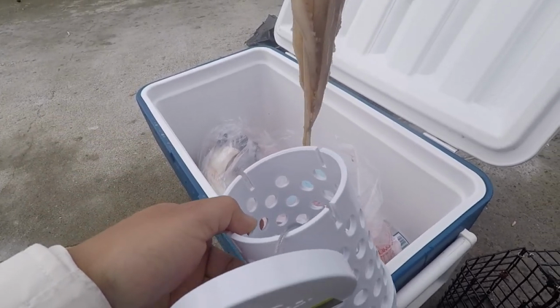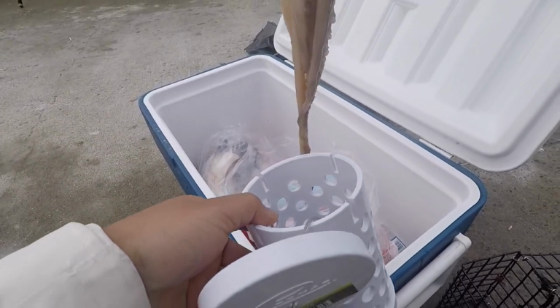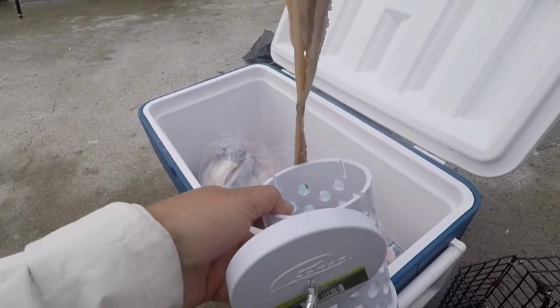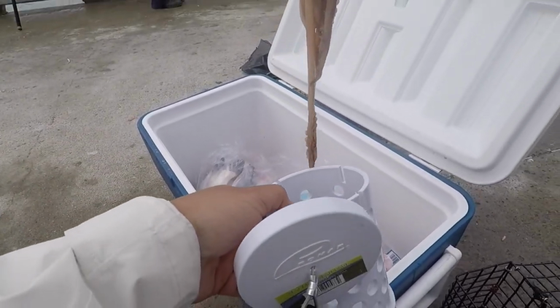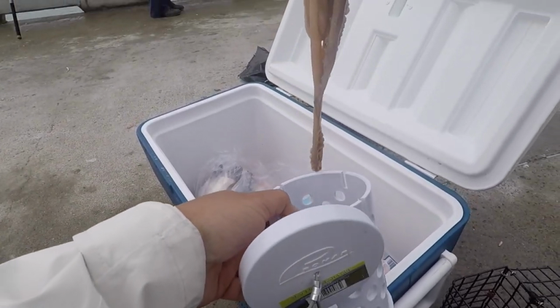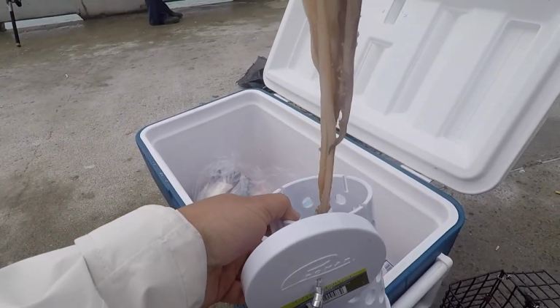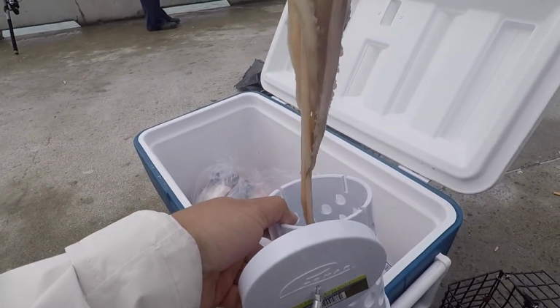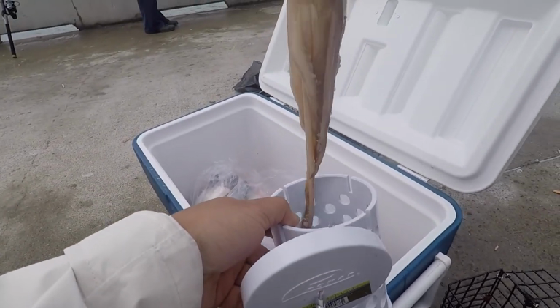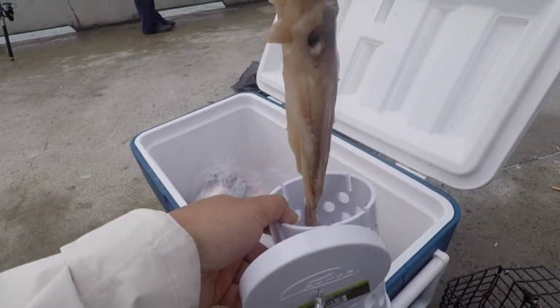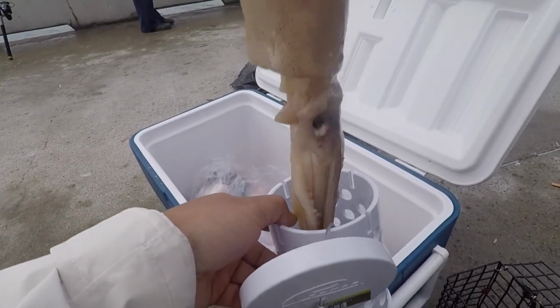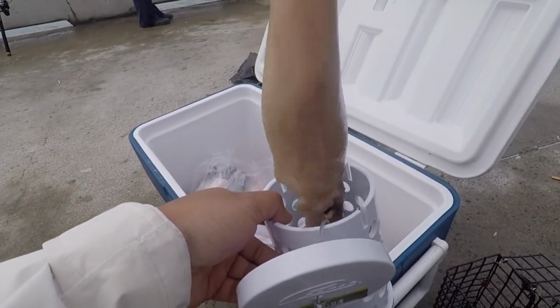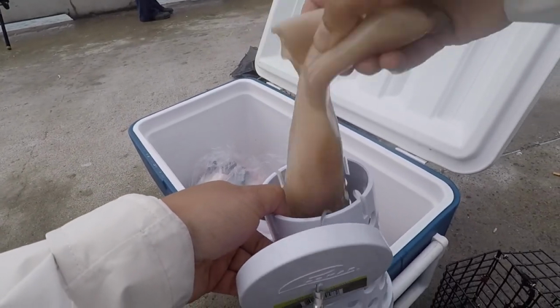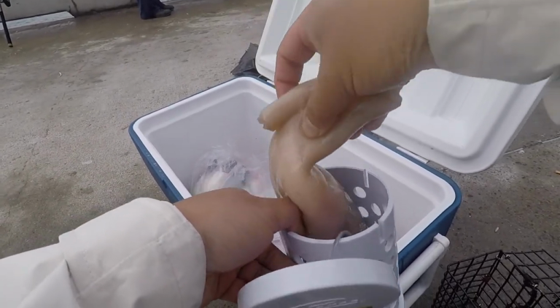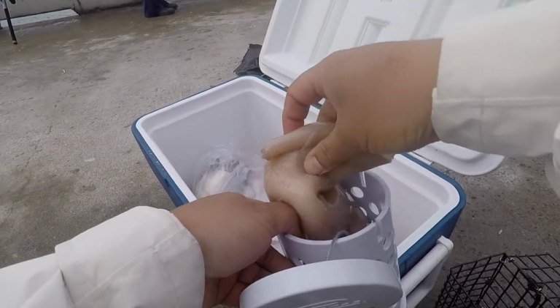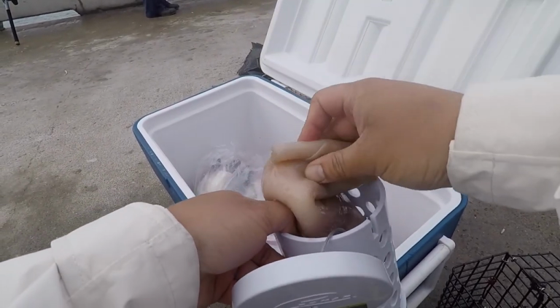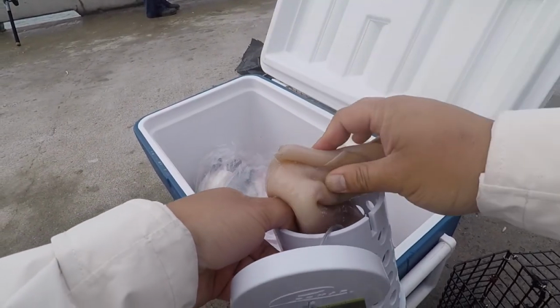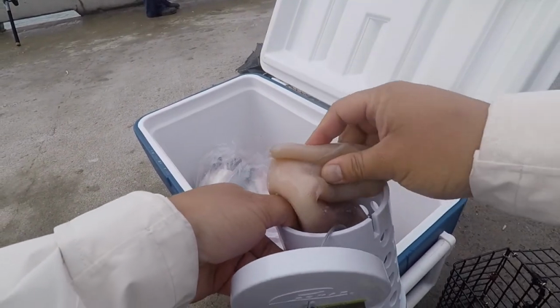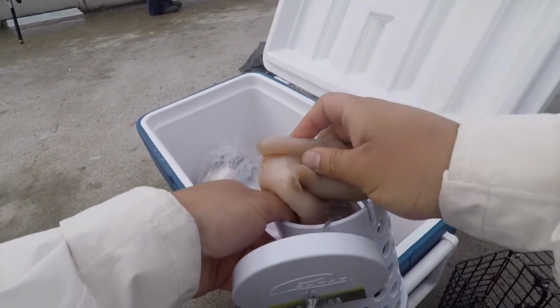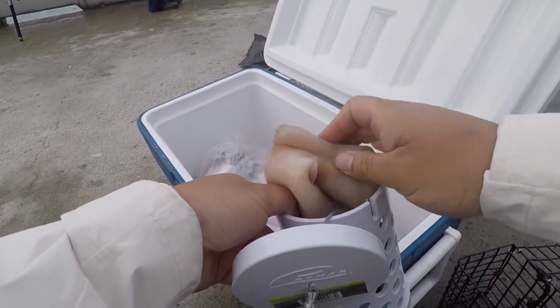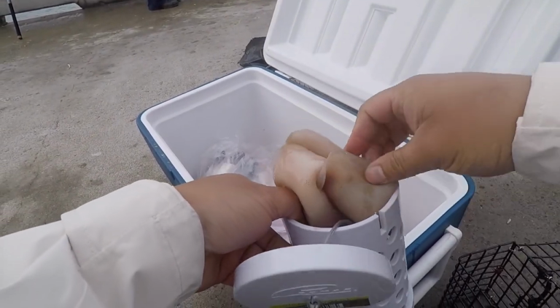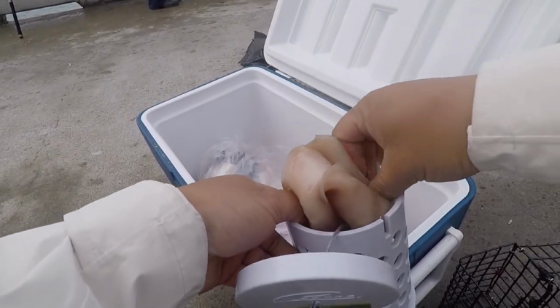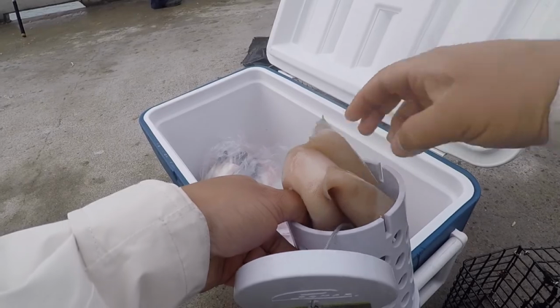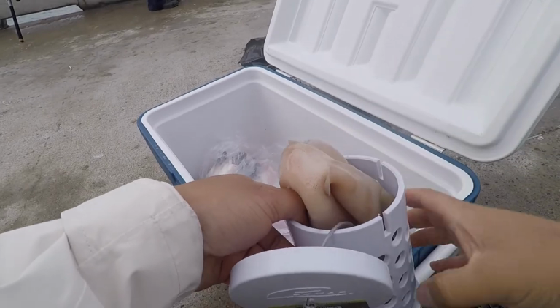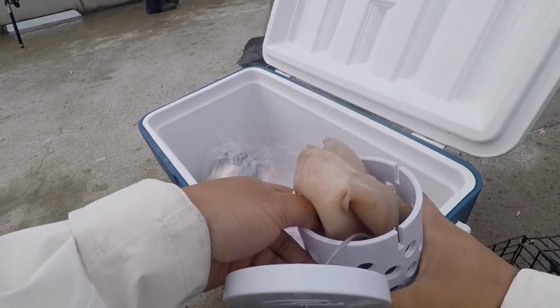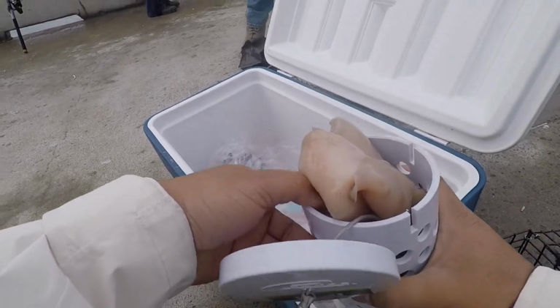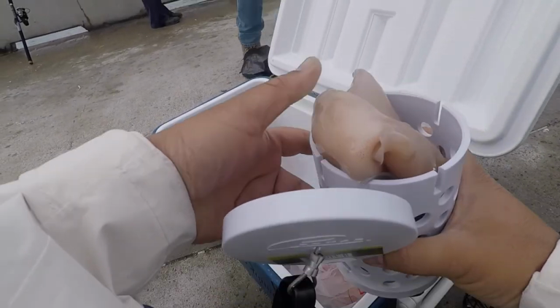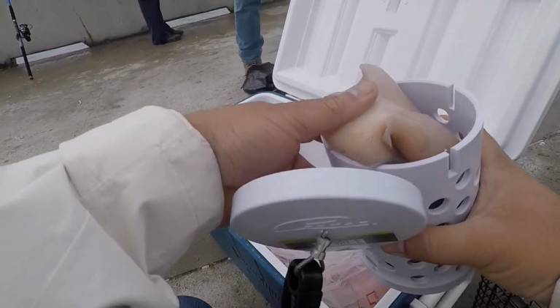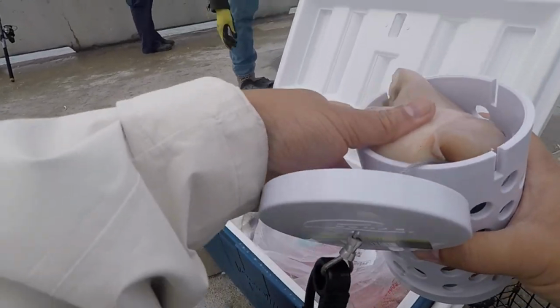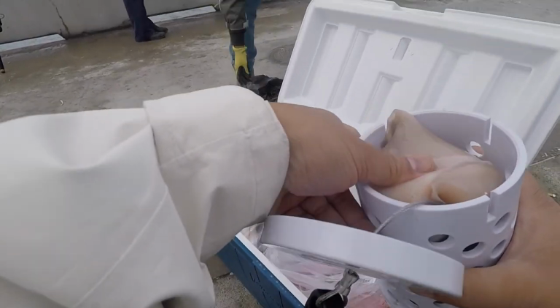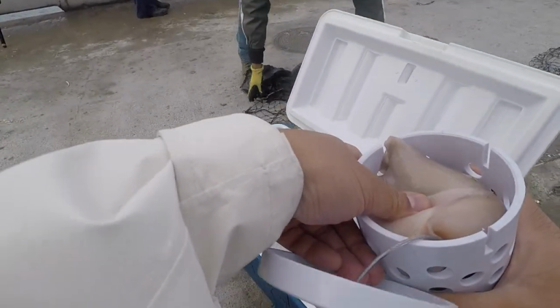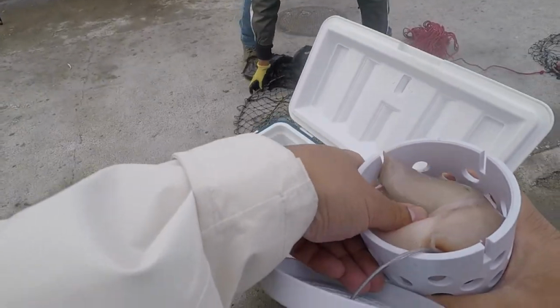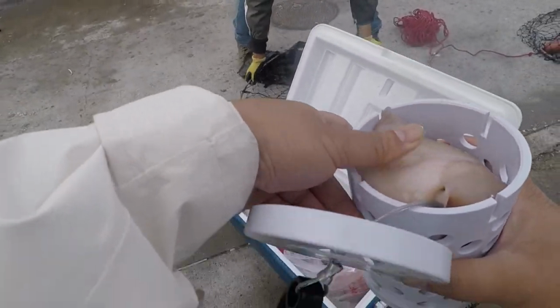Jumbo squid in the morning. I guess I have two, I had no idea.